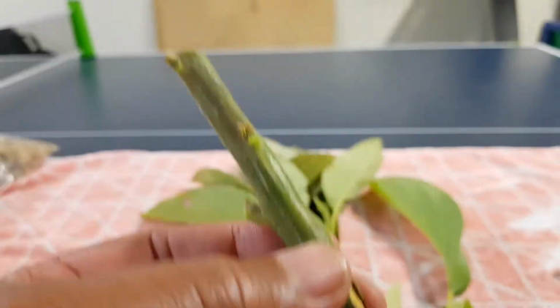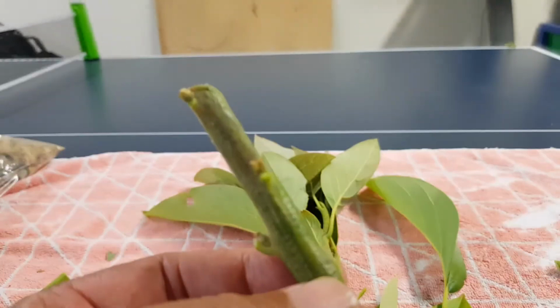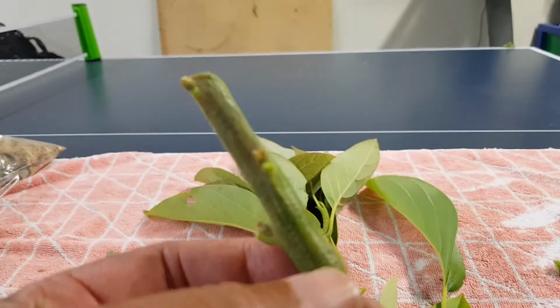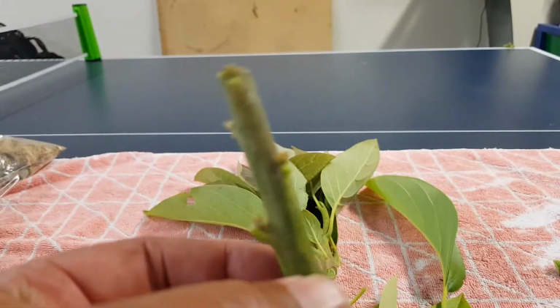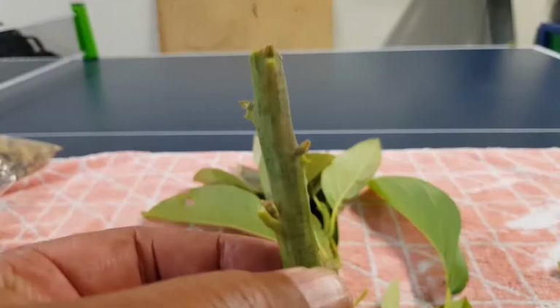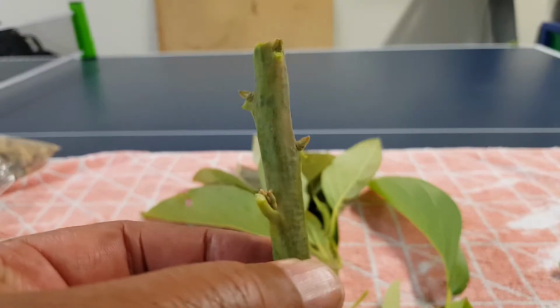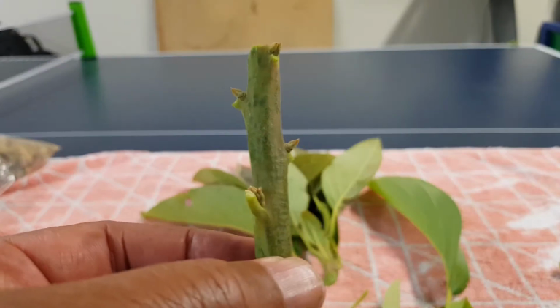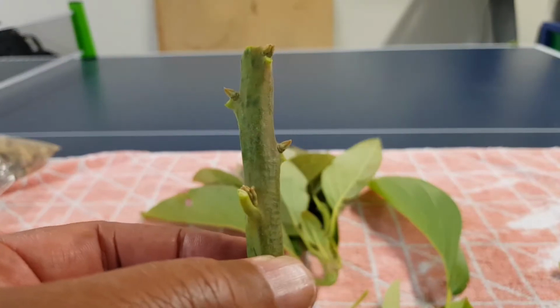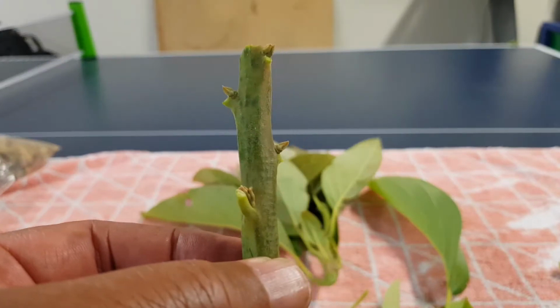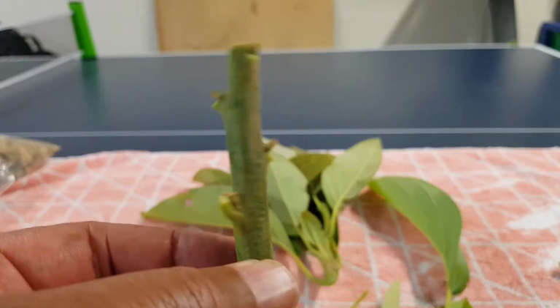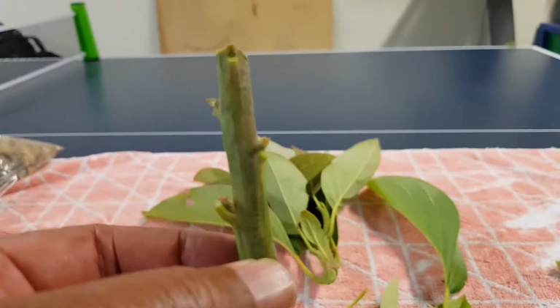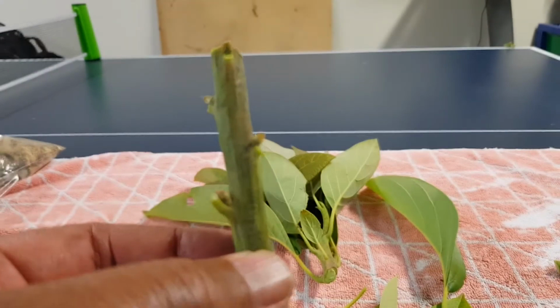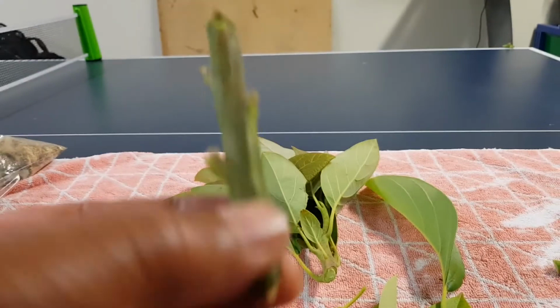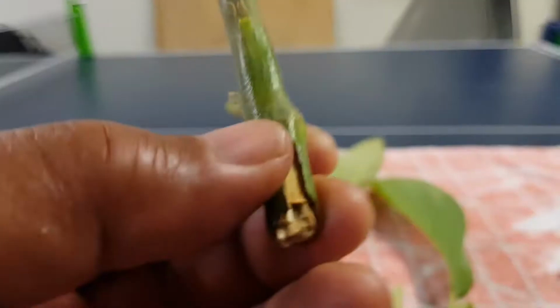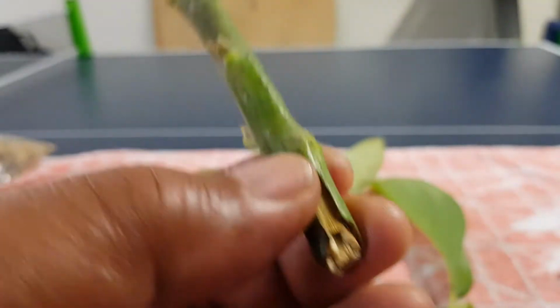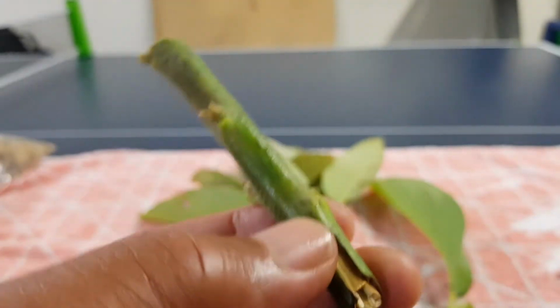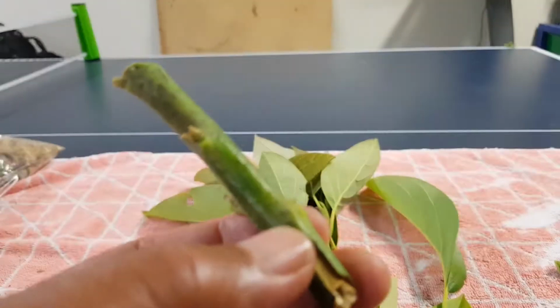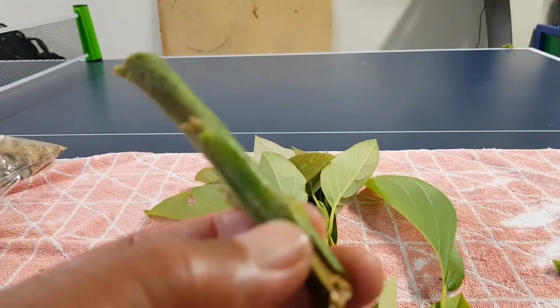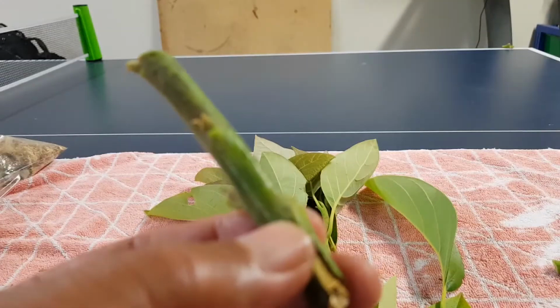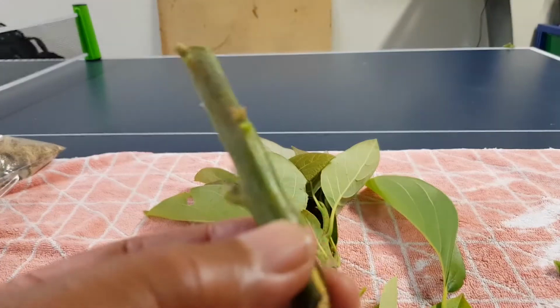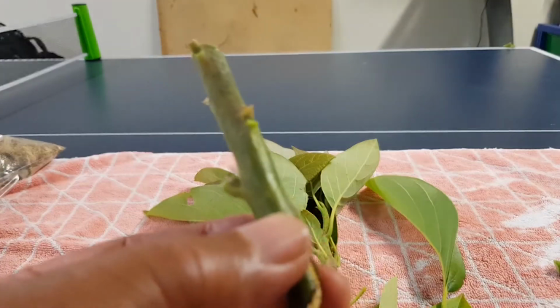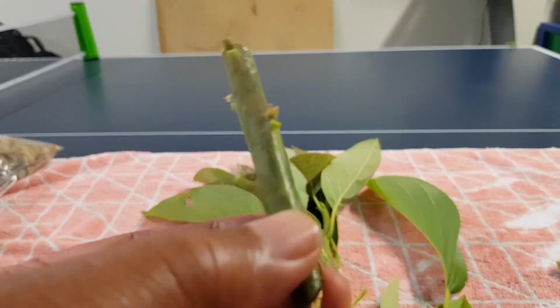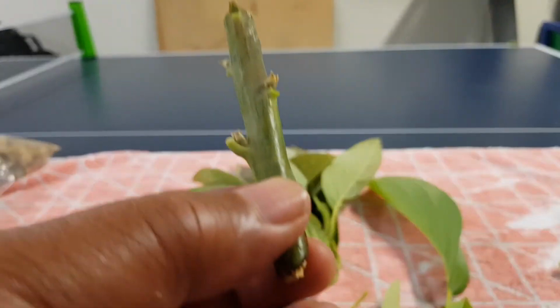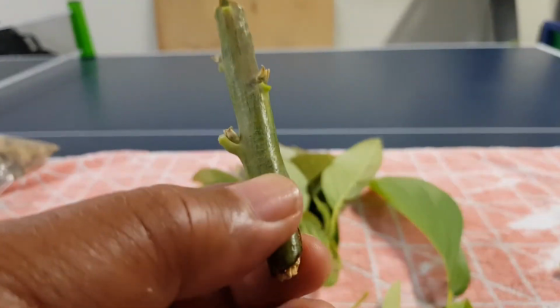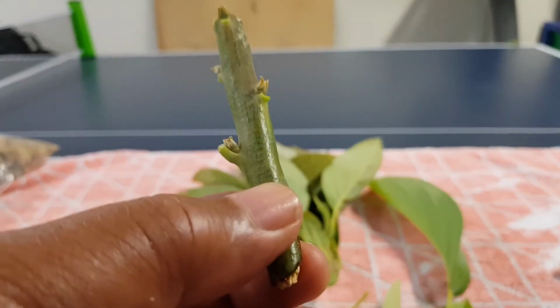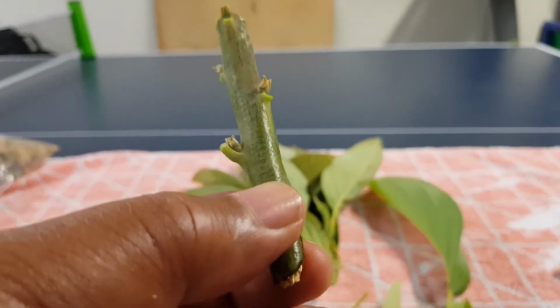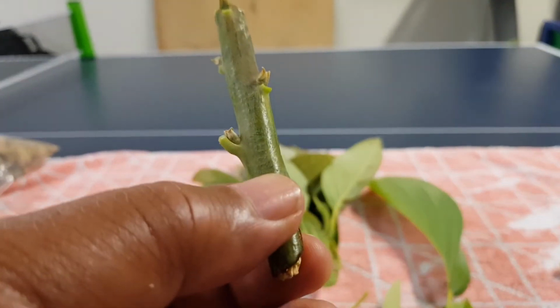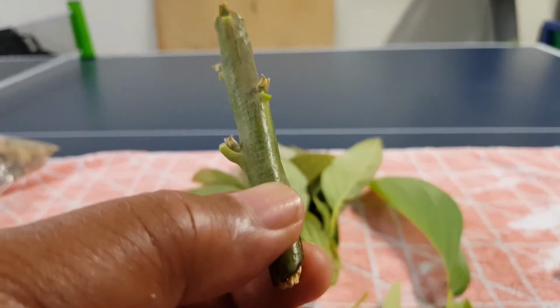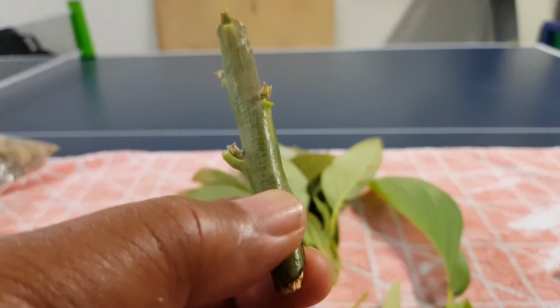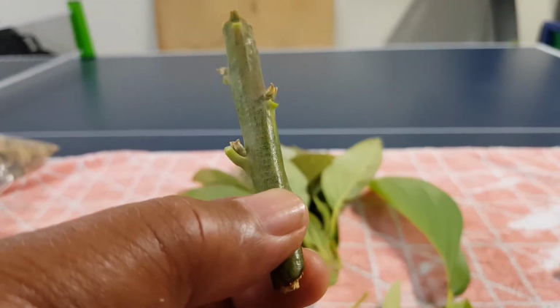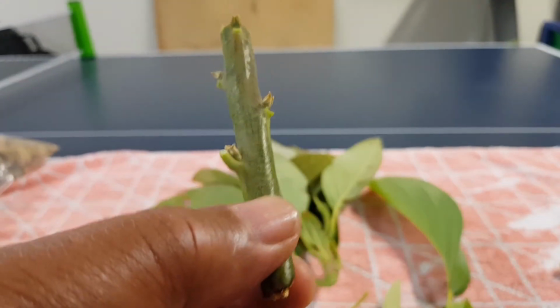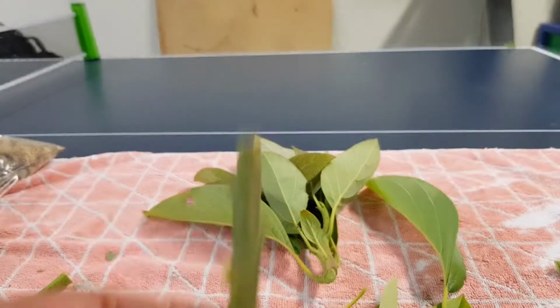One, two, three, four. So that's a good one. I'll wrap that.